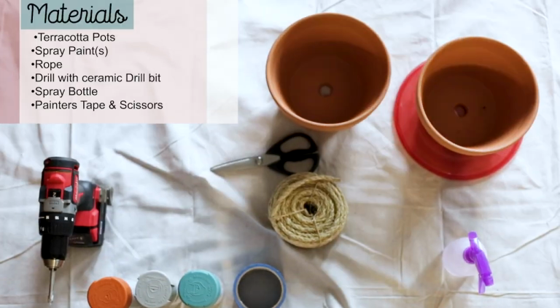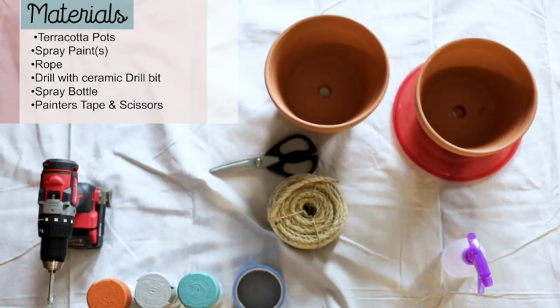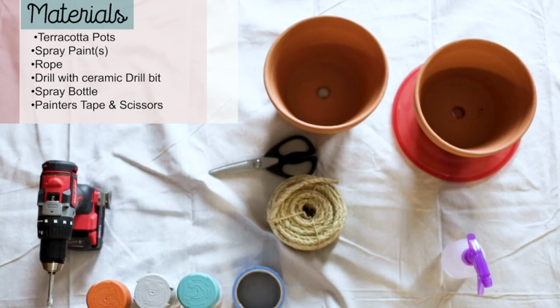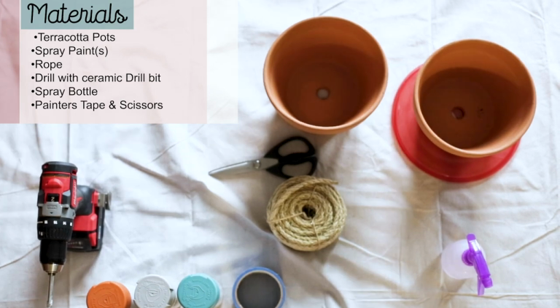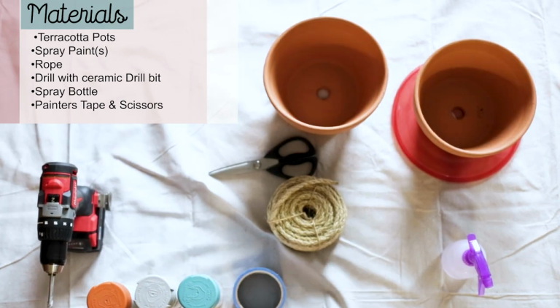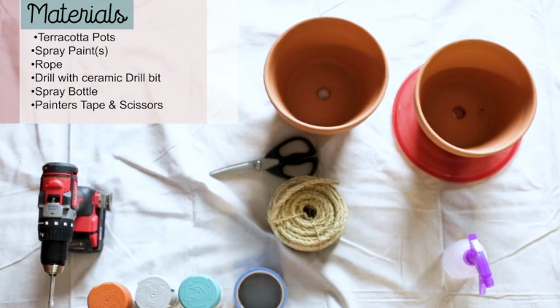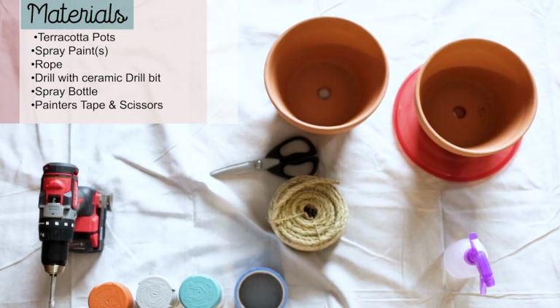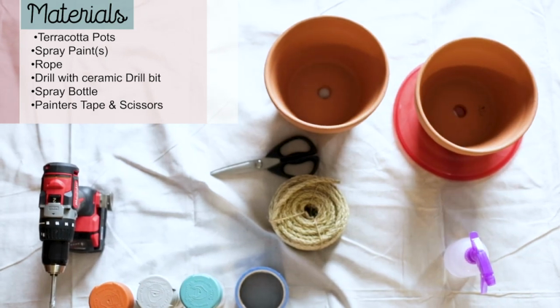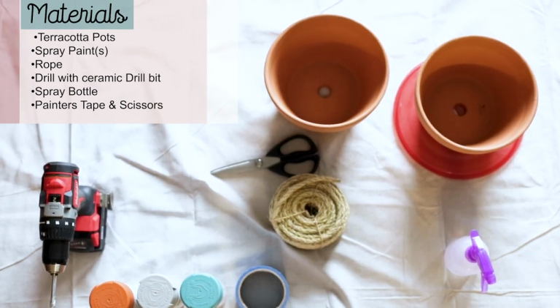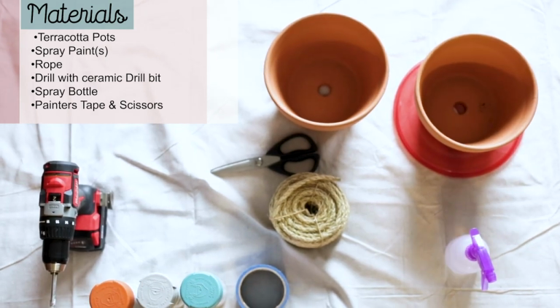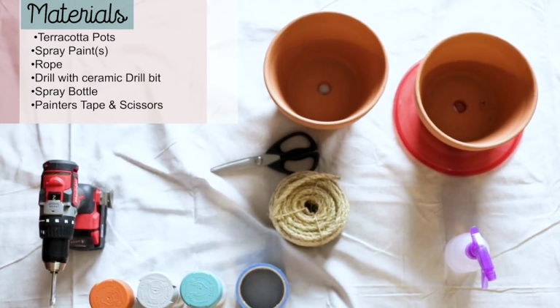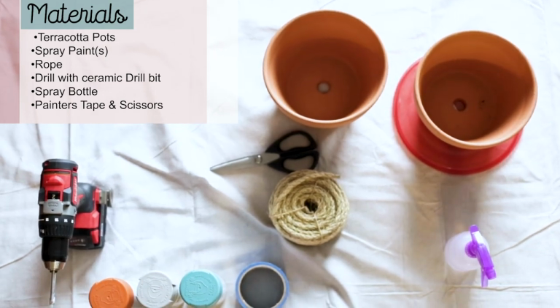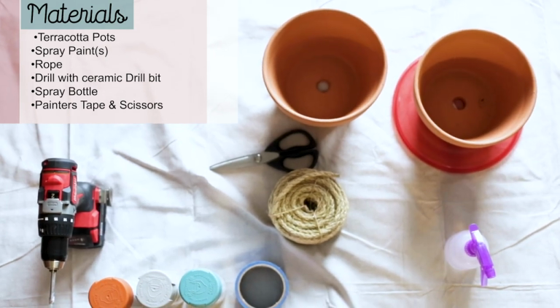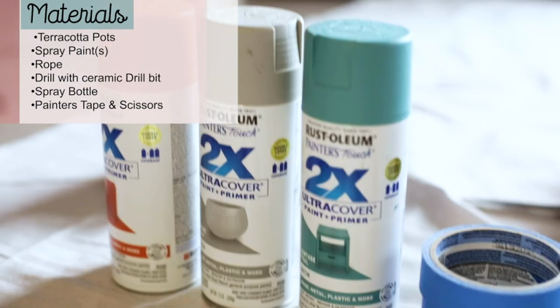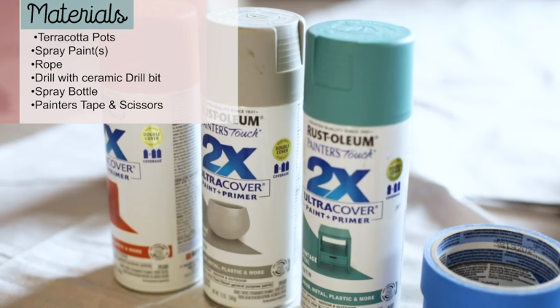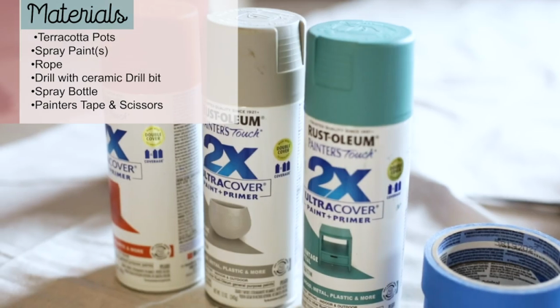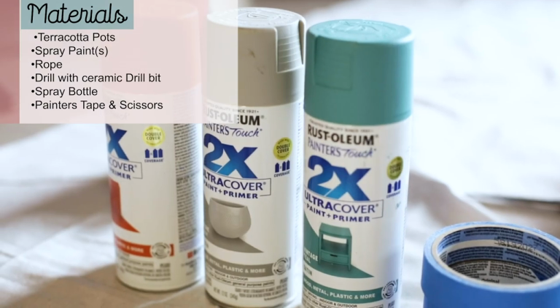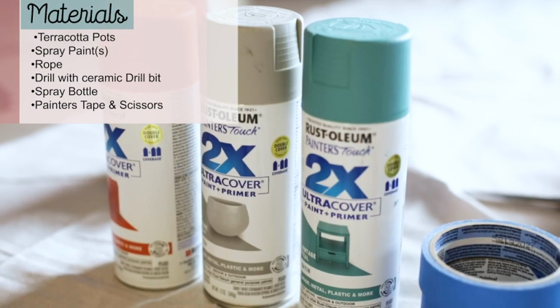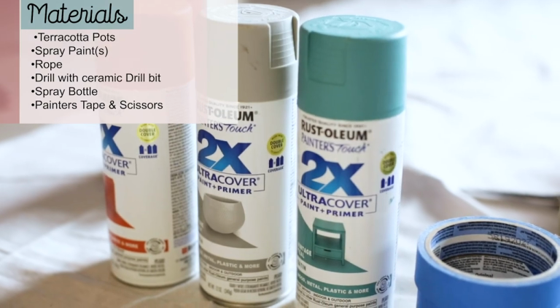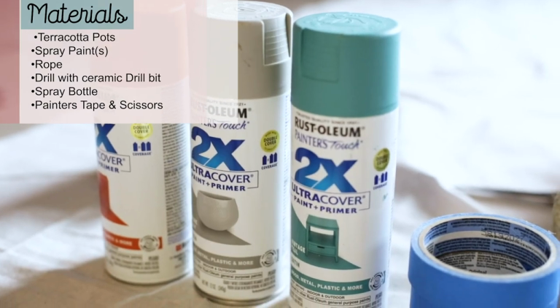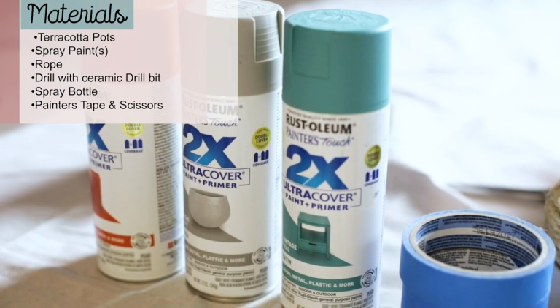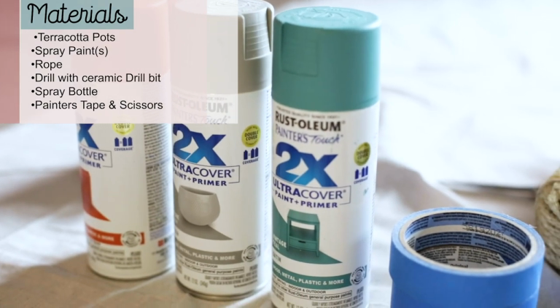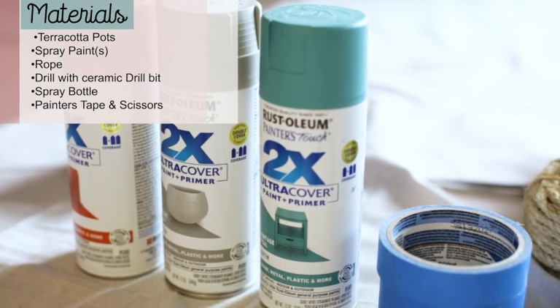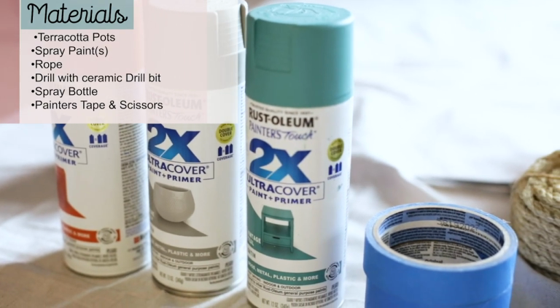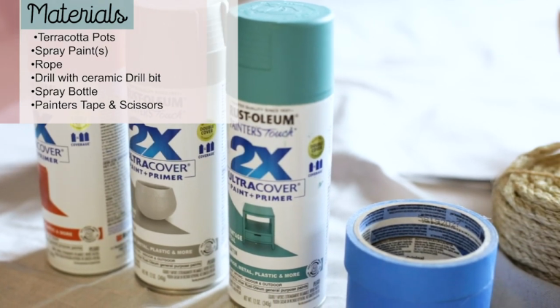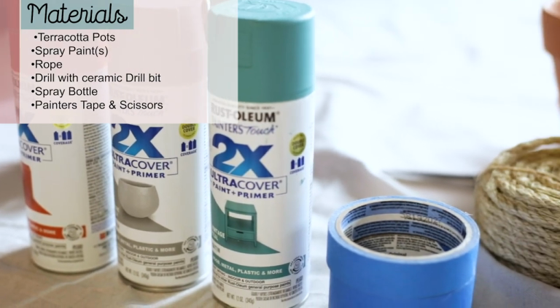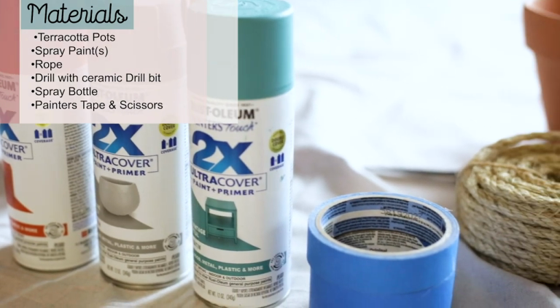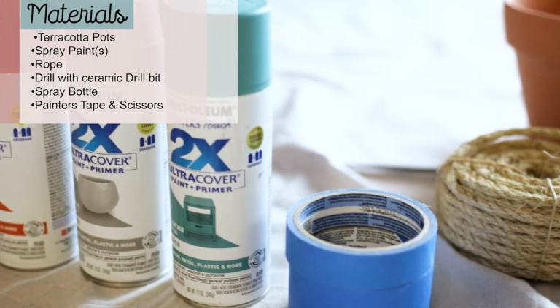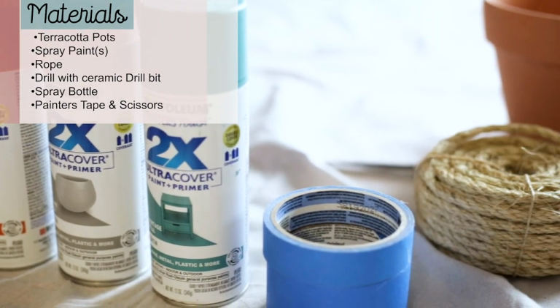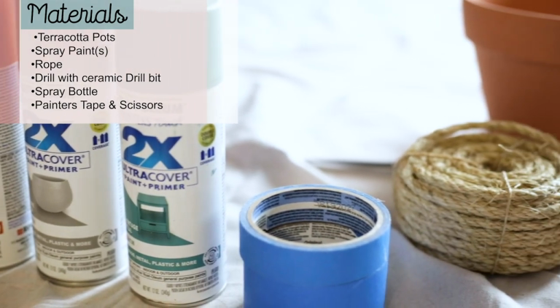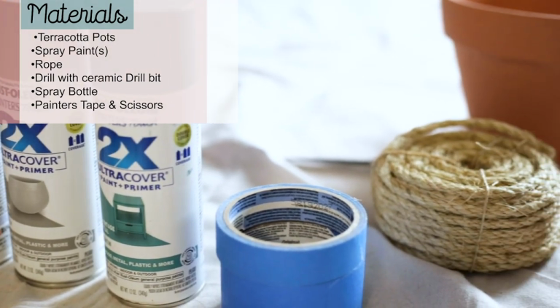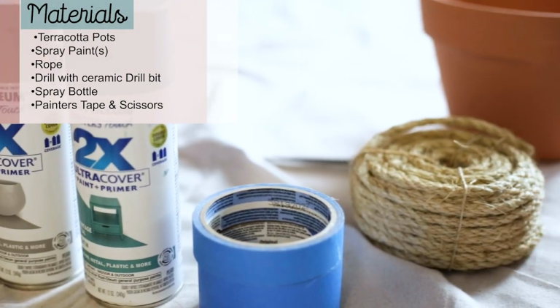Listed to the left are the materials we used in this project. We'll also list it below in the description.